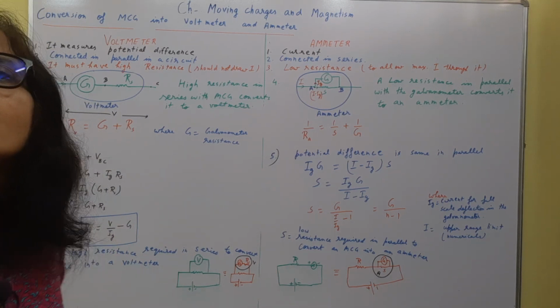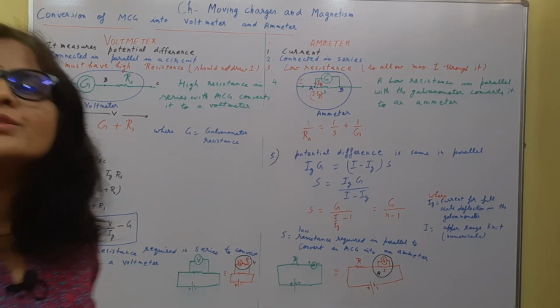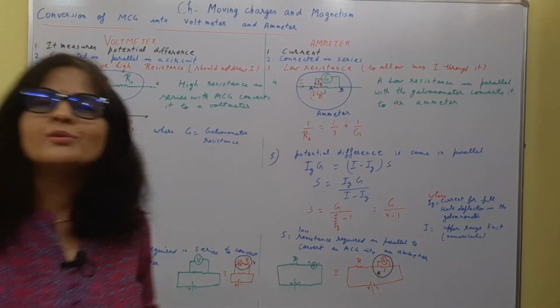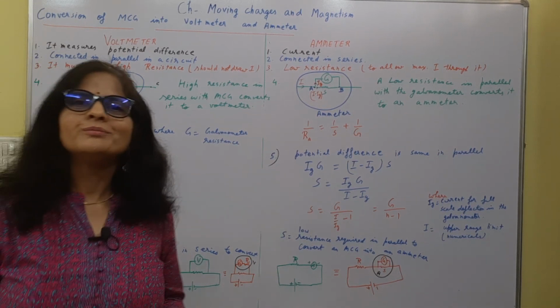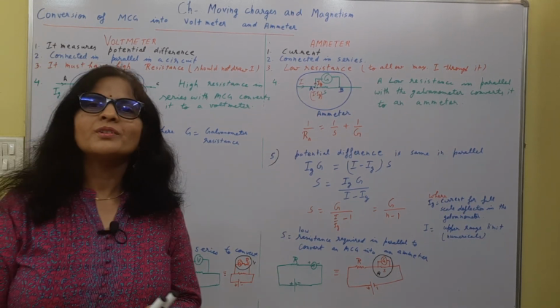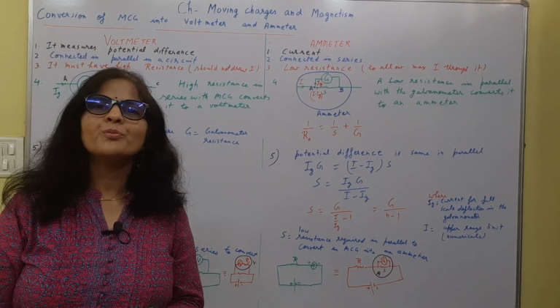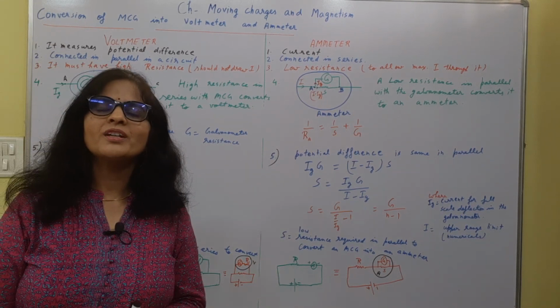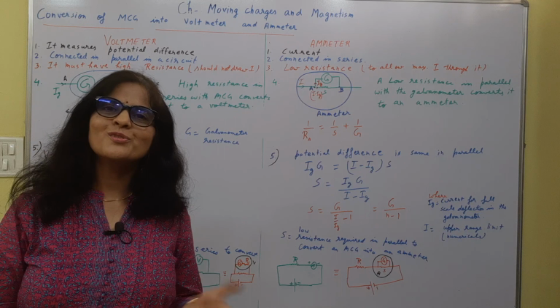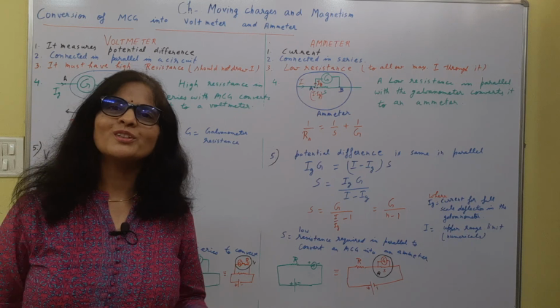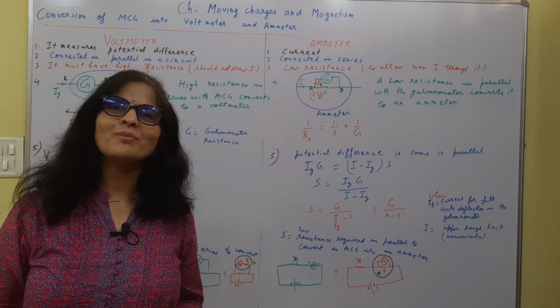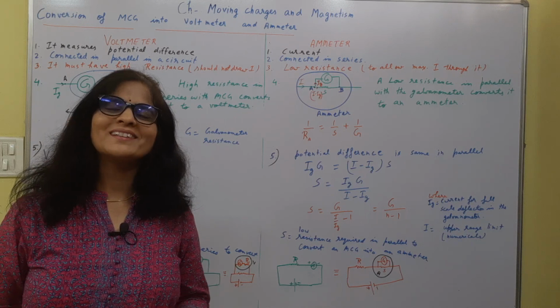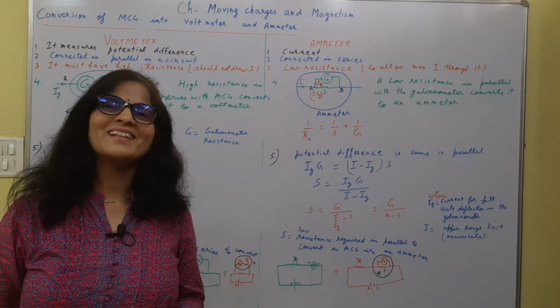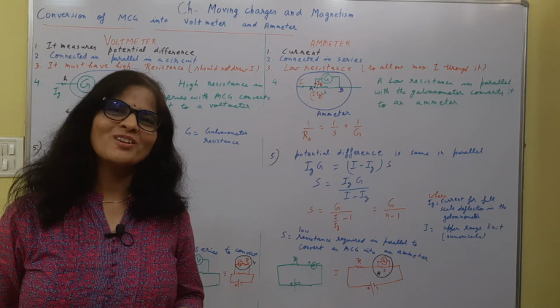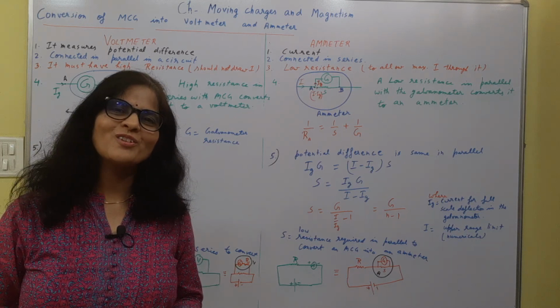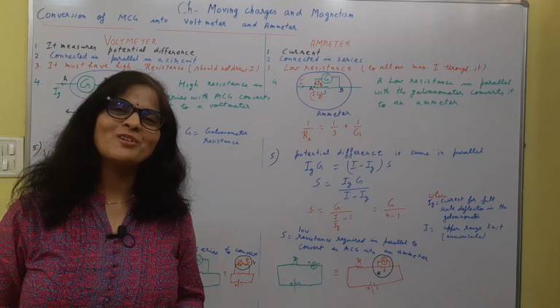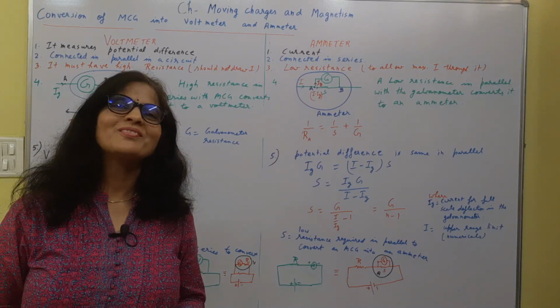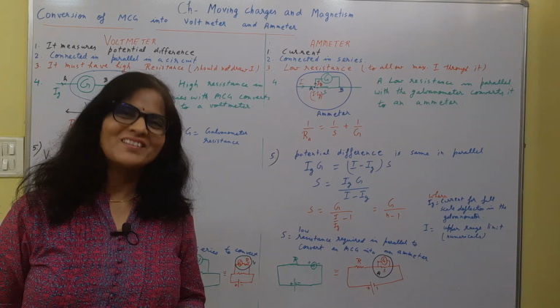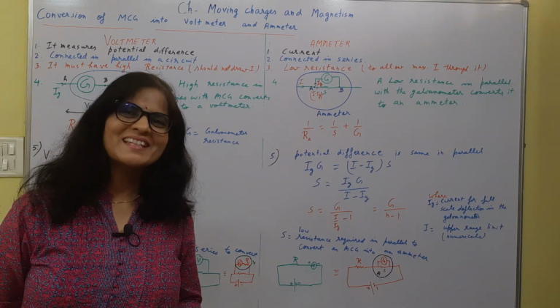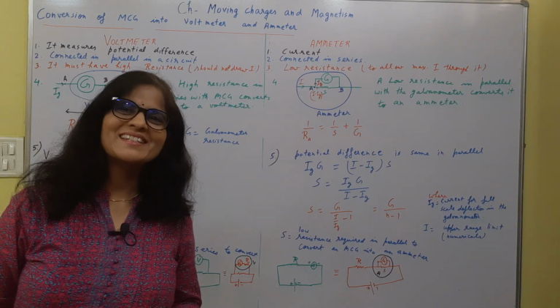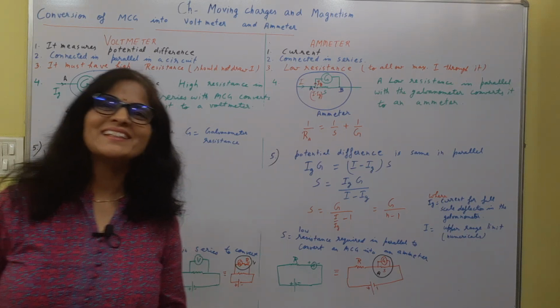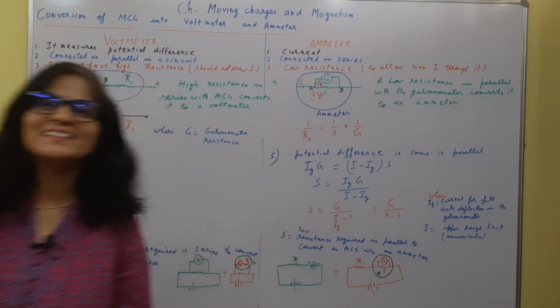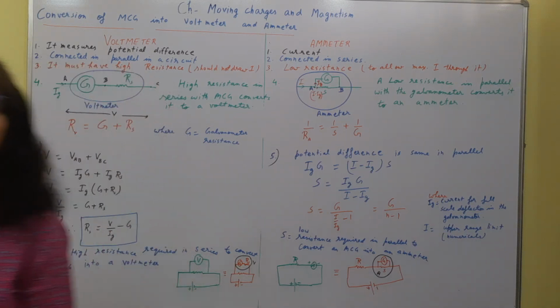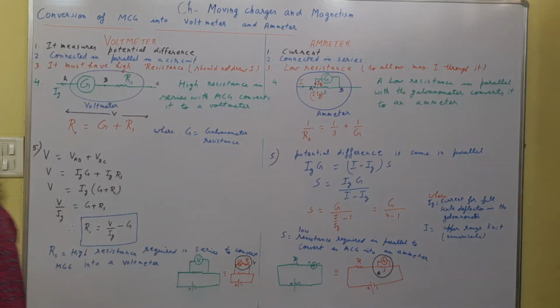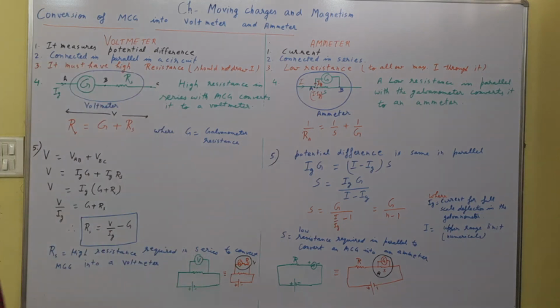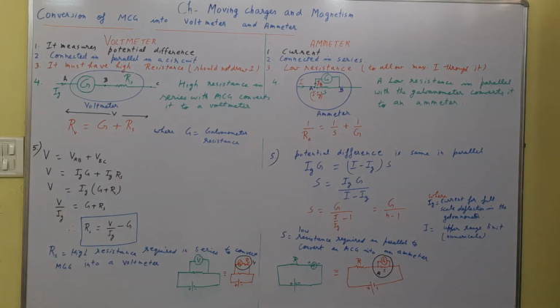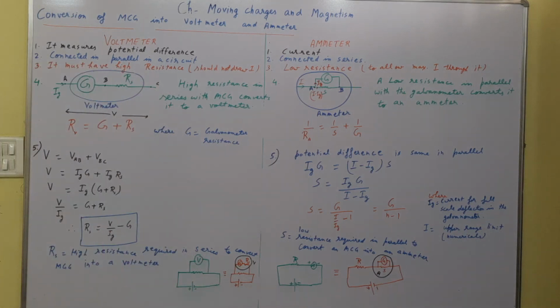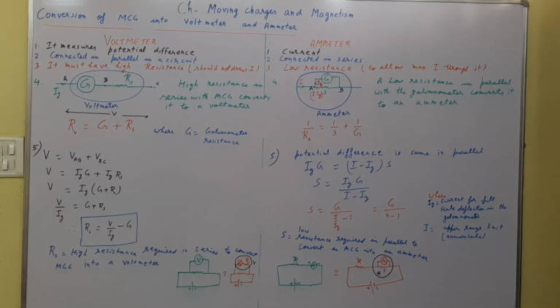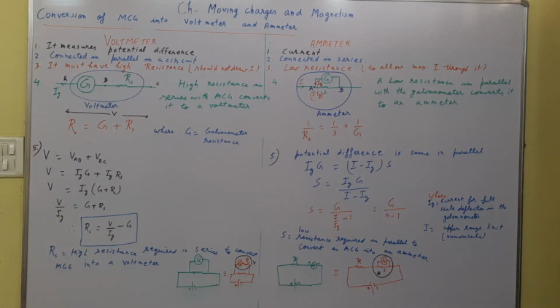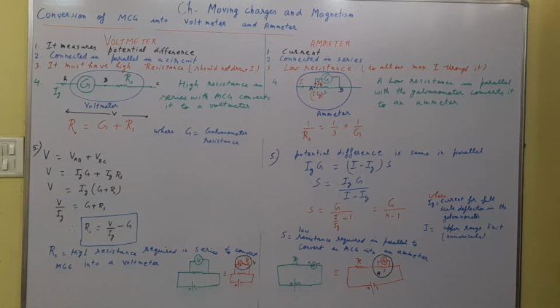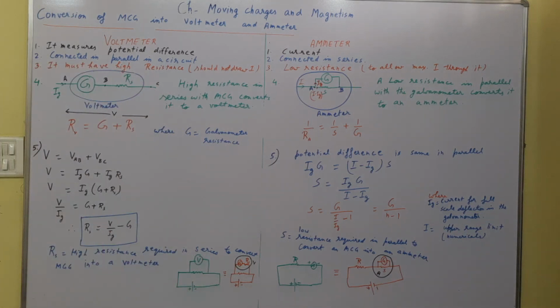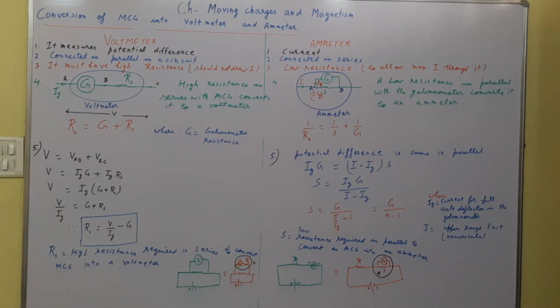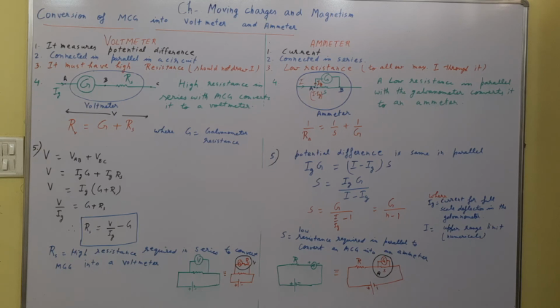This was all about the conversion of MCG into a voltmeter and ammeter. Hope you understood the topic. That's all for now. Have a nice day. Thank you.